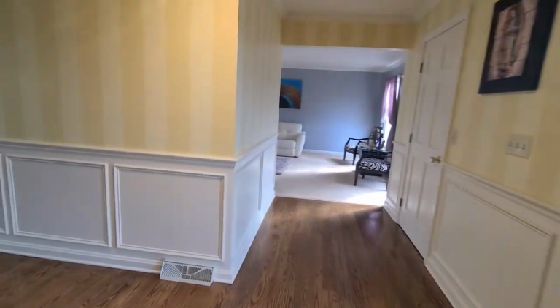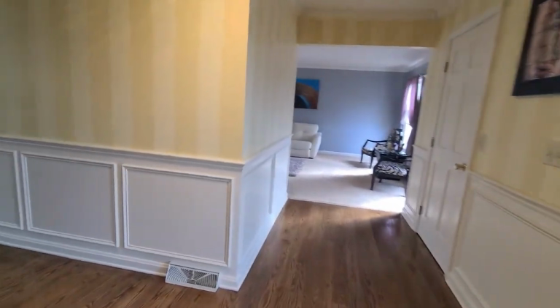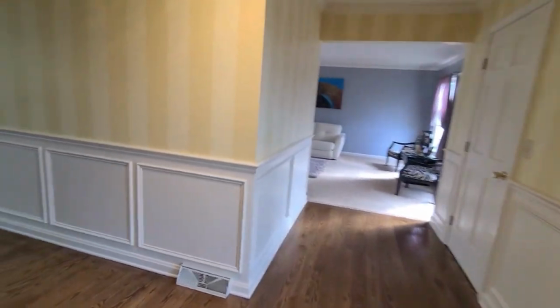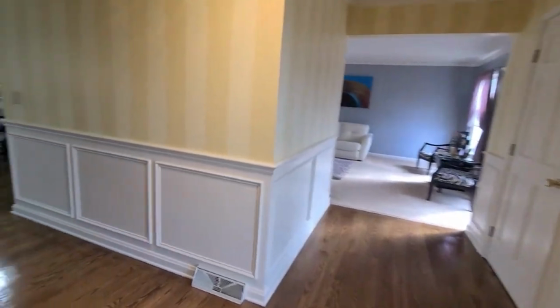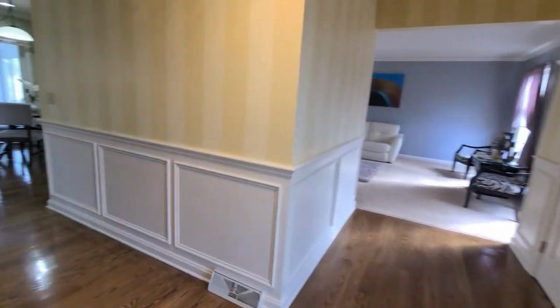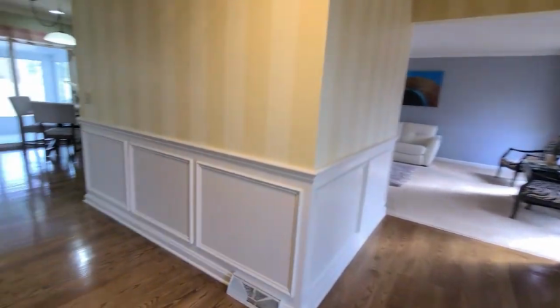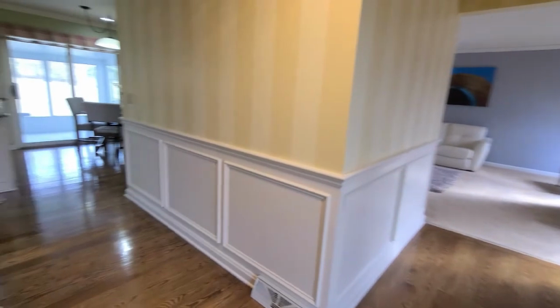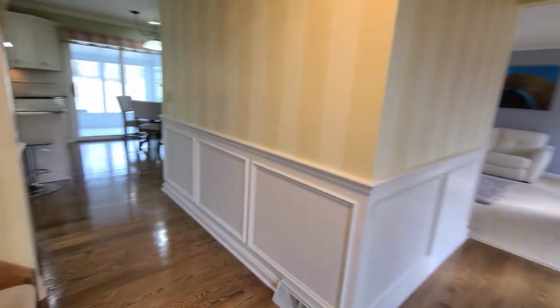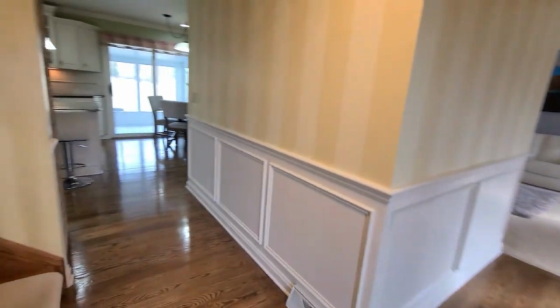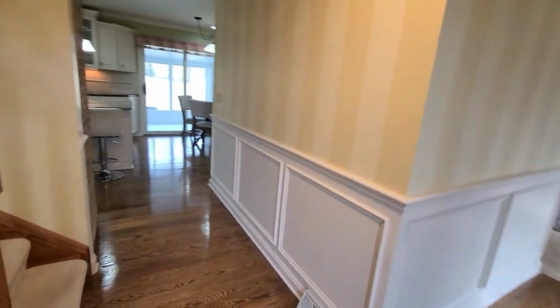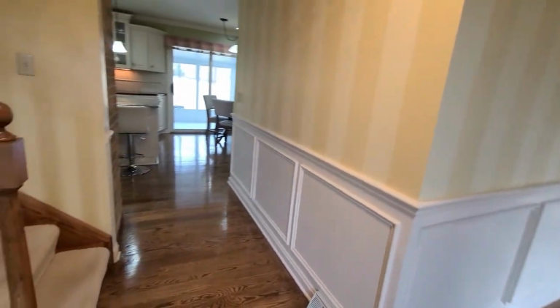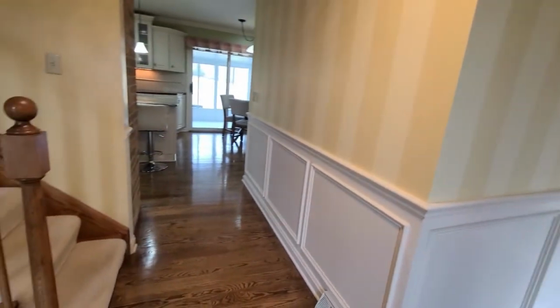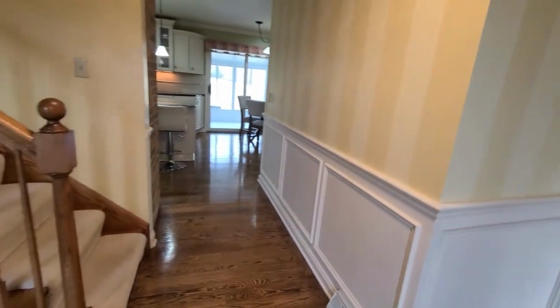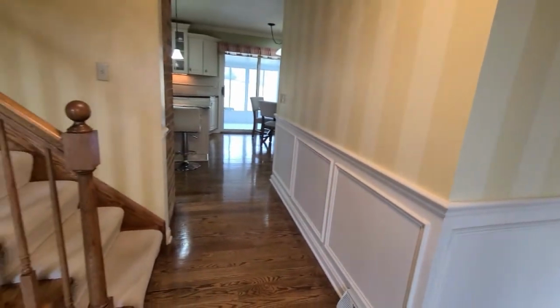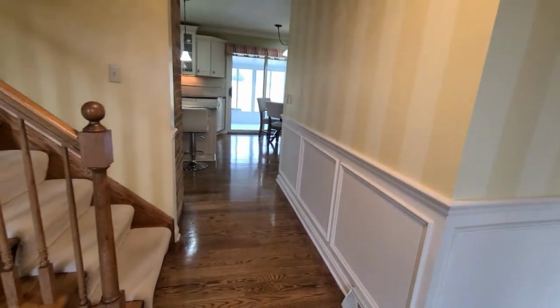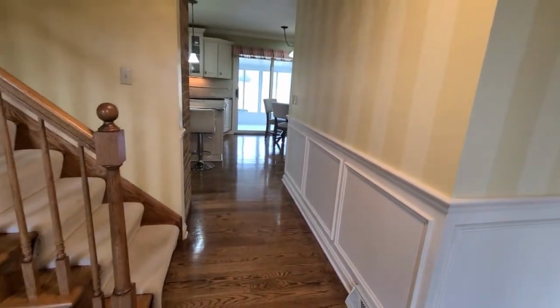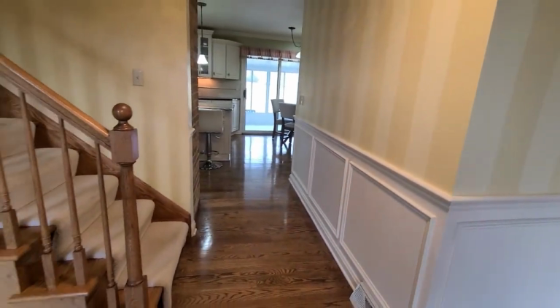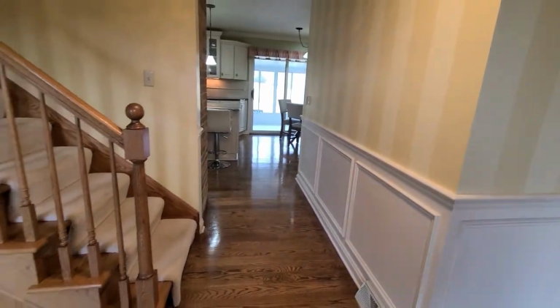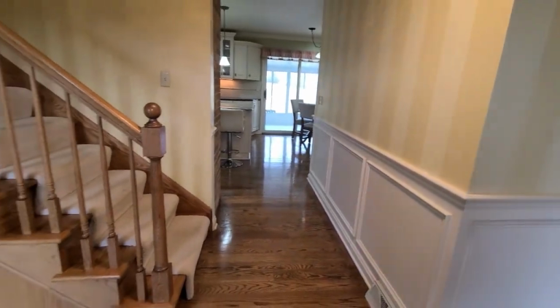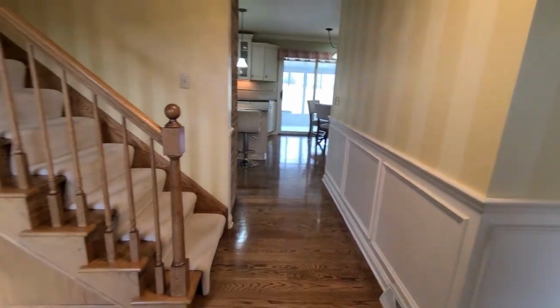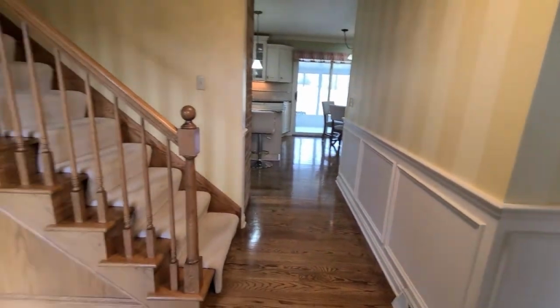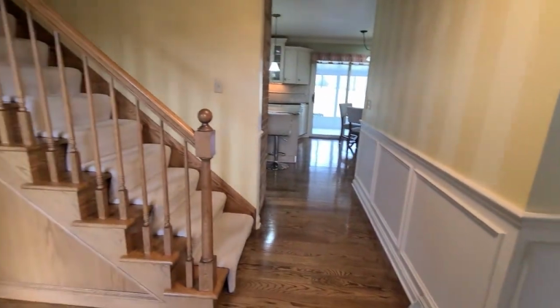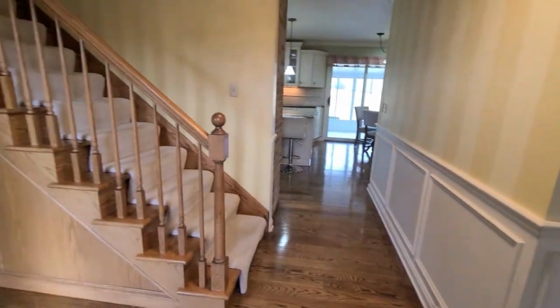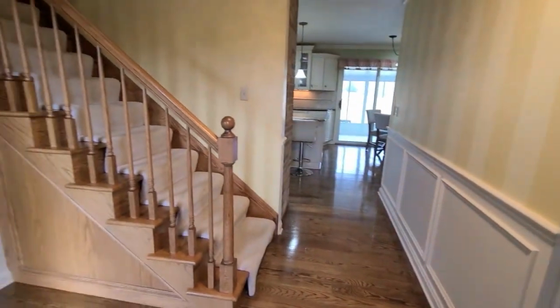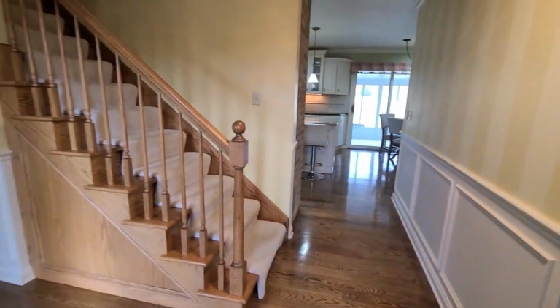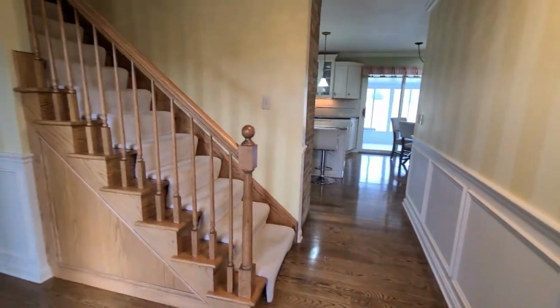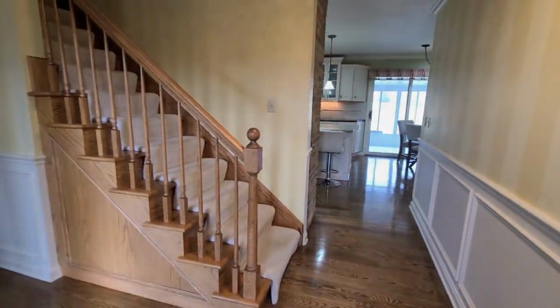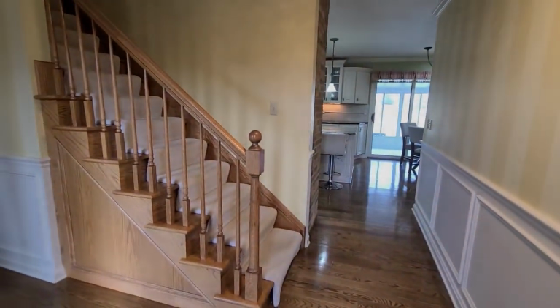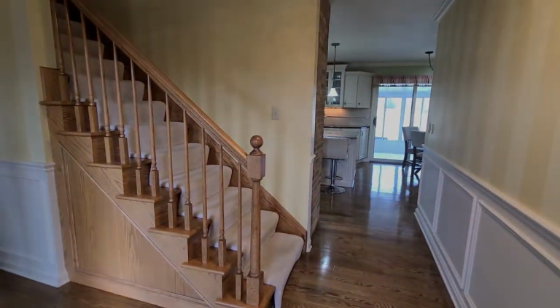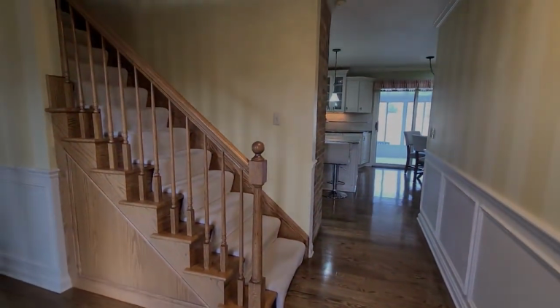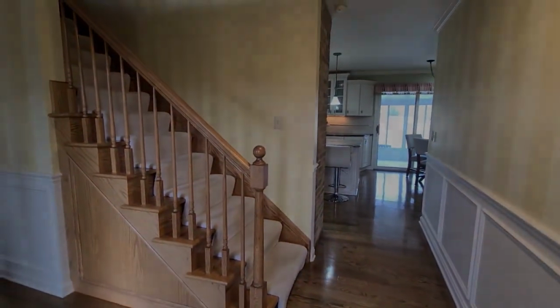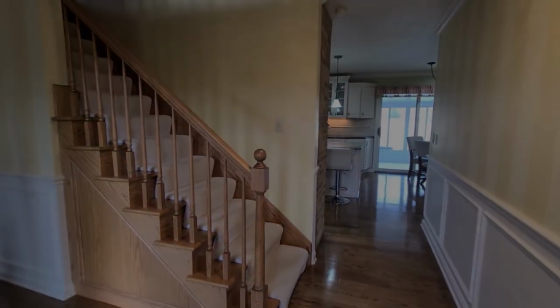There is your tour of the first floor. Next, we will take you upstairs.